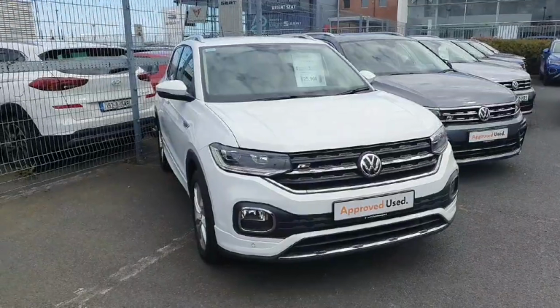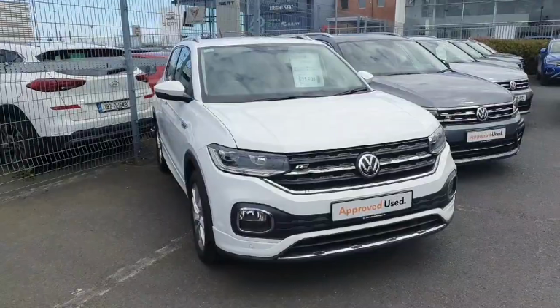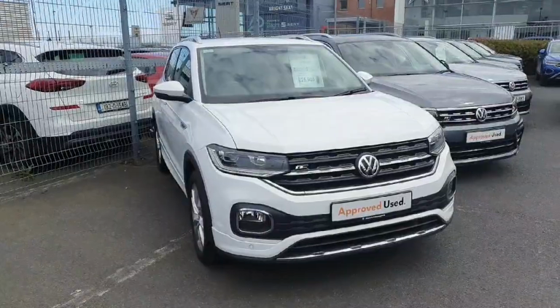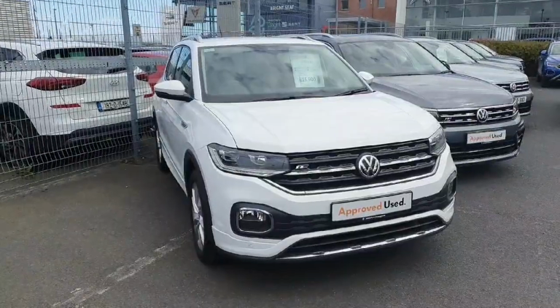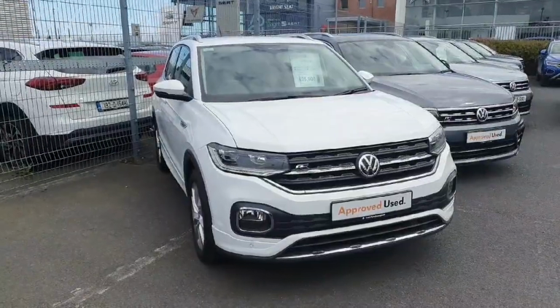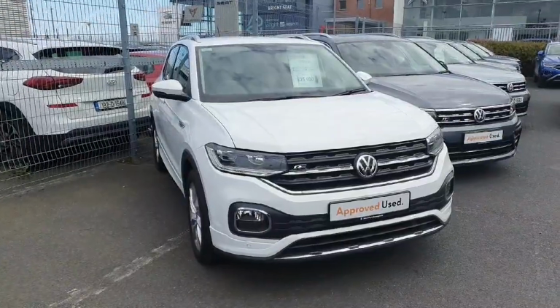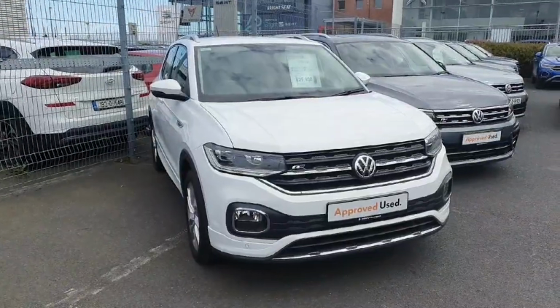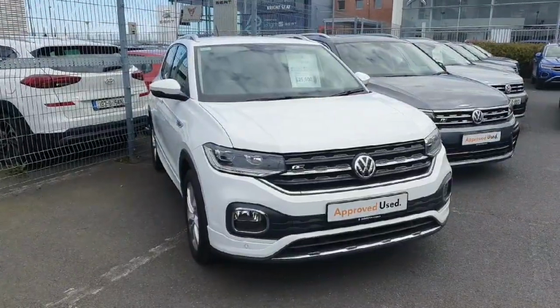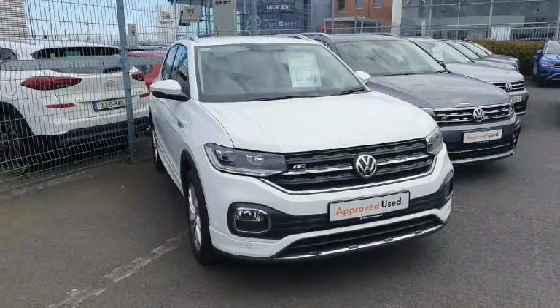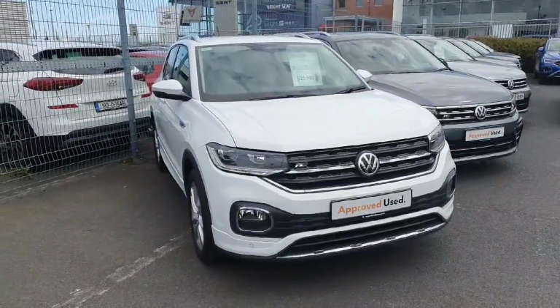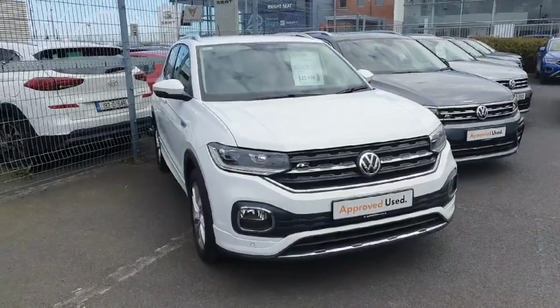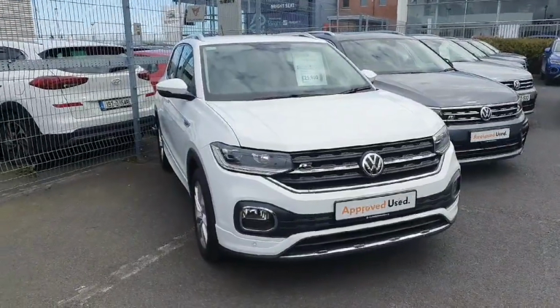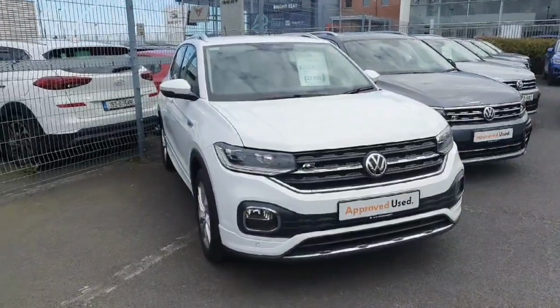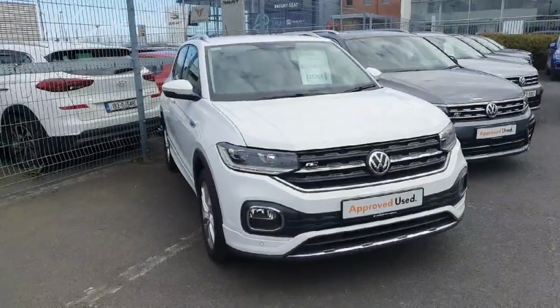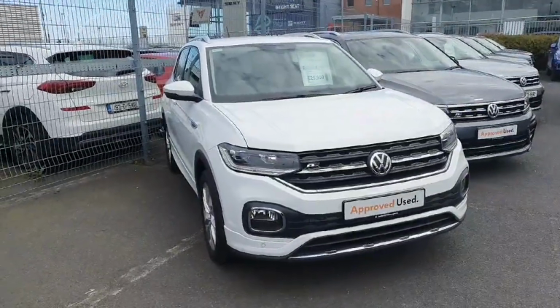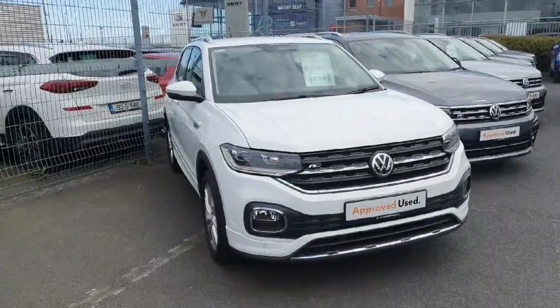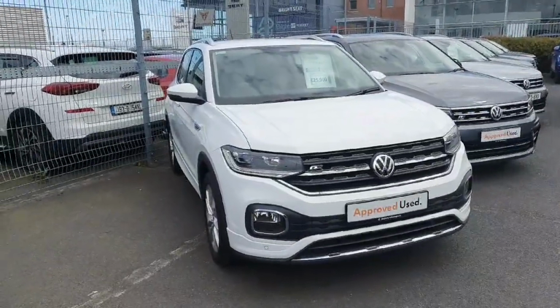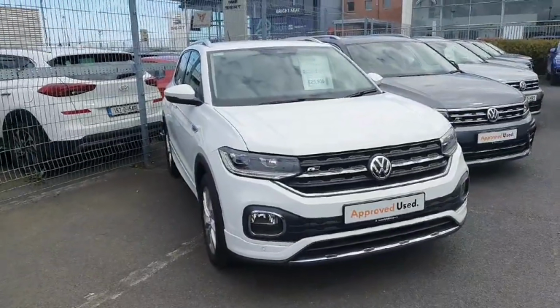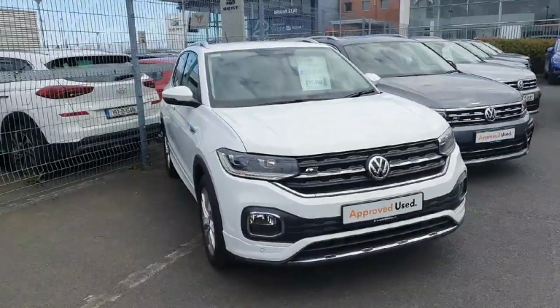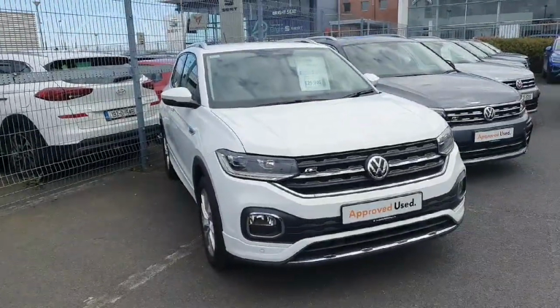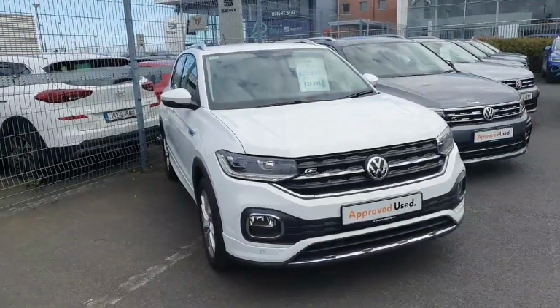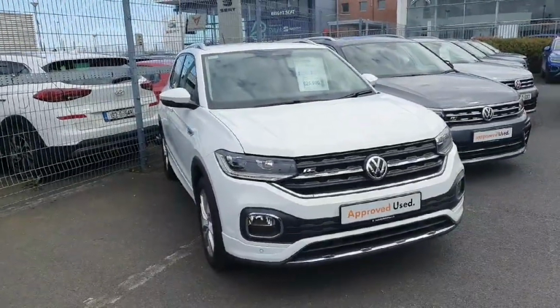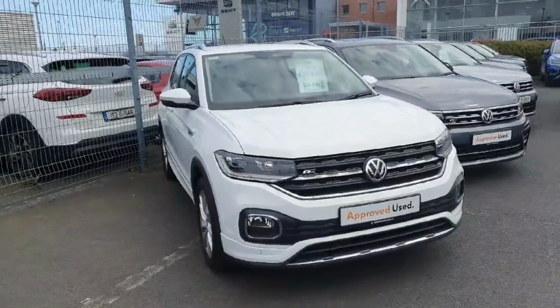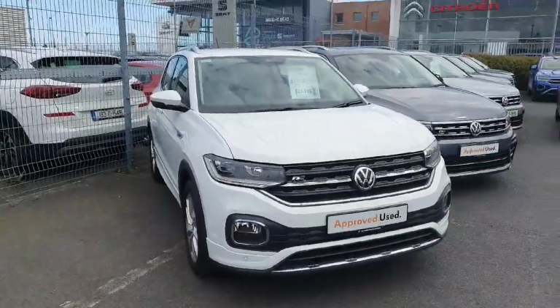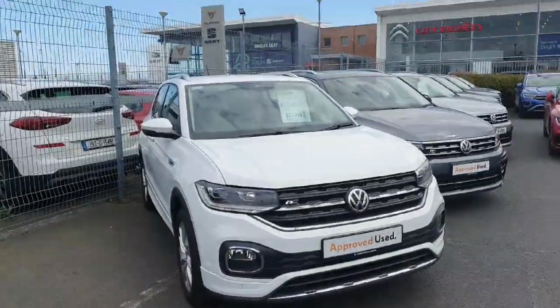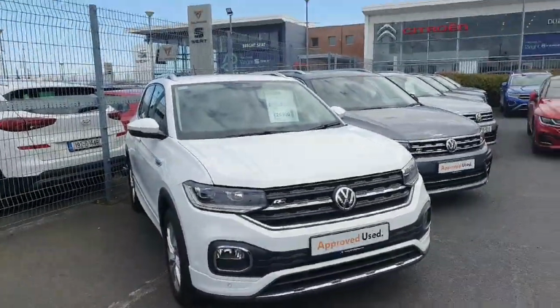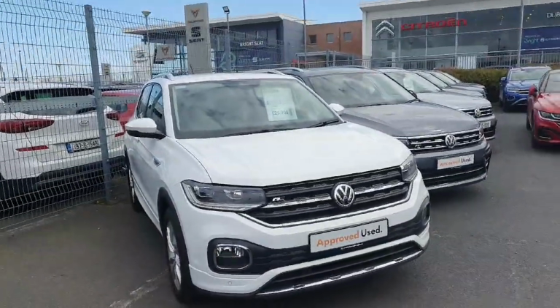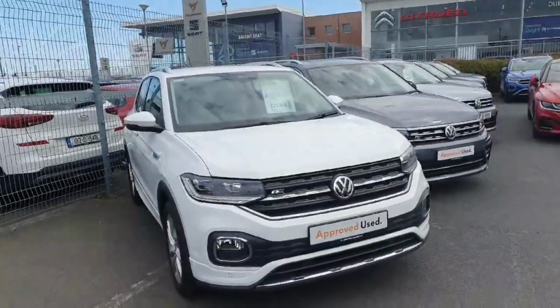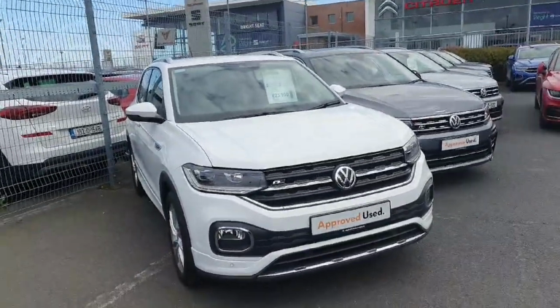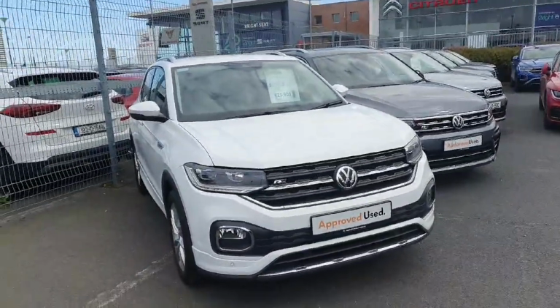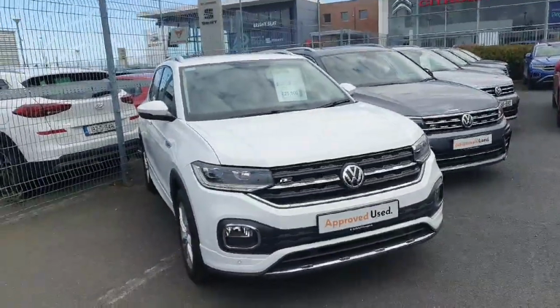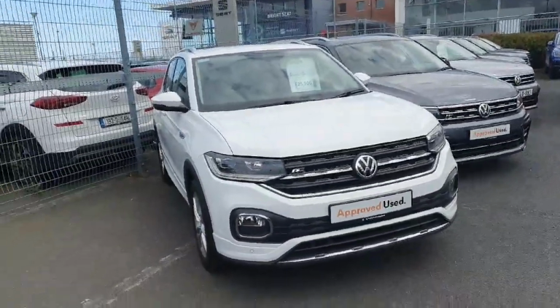If you have any inquiries about this car, contact the Giotto for Sales Team at 01864 7704.